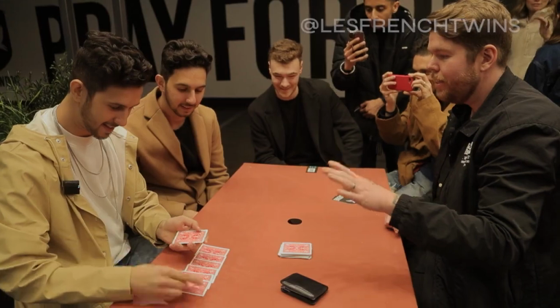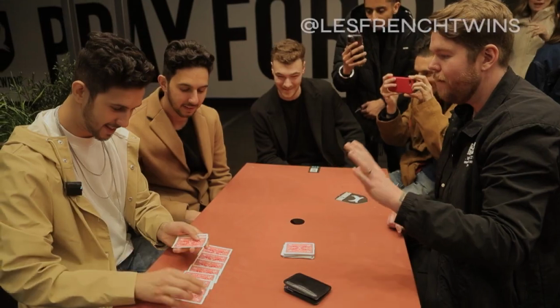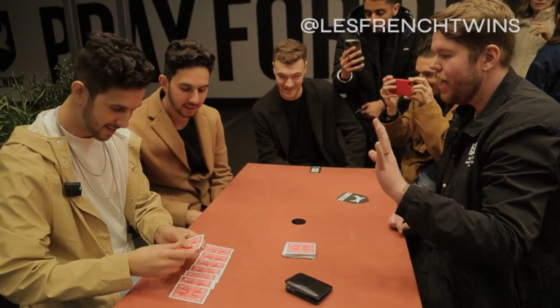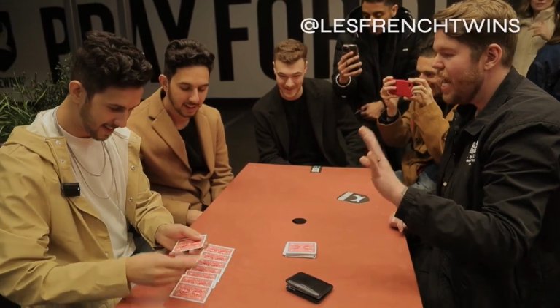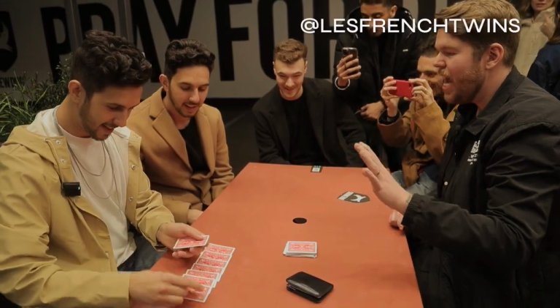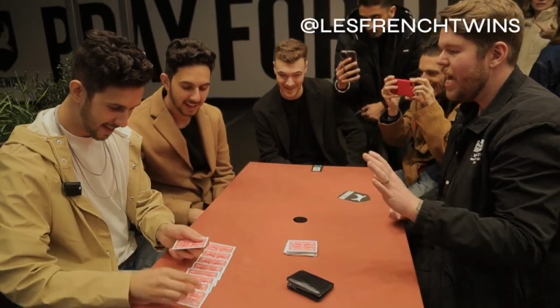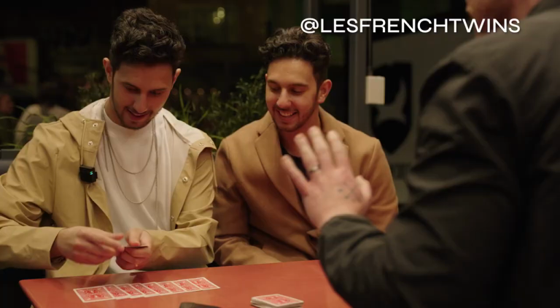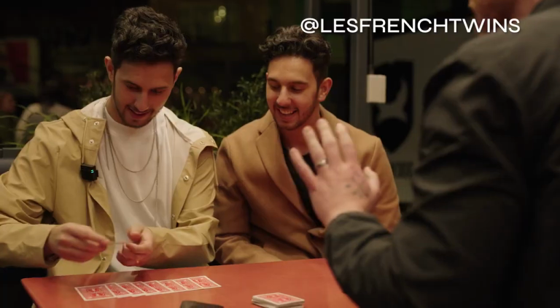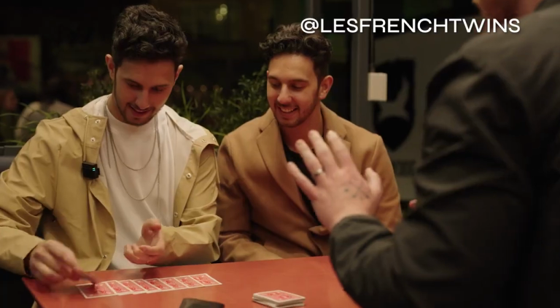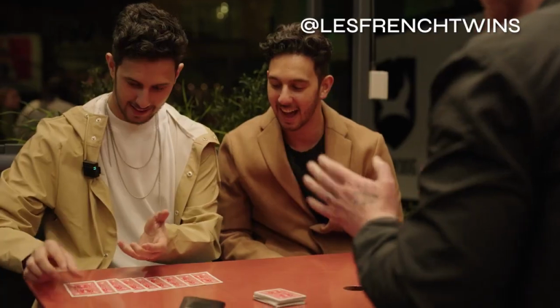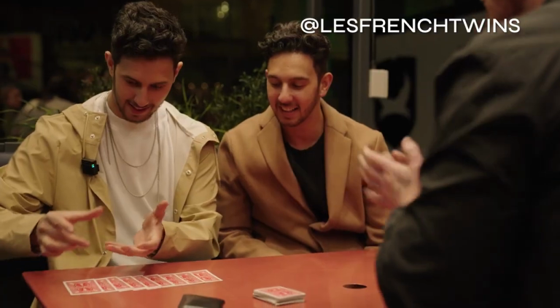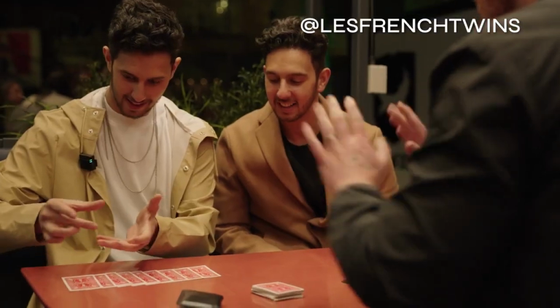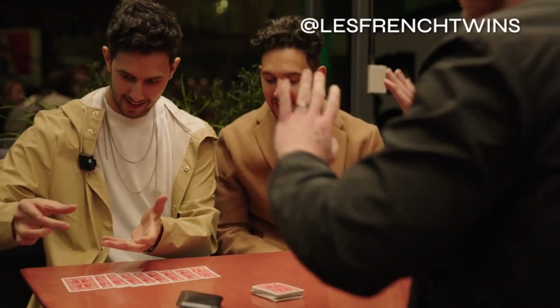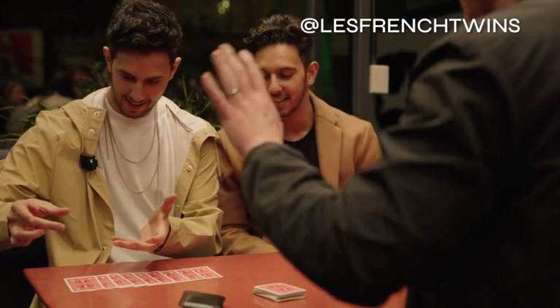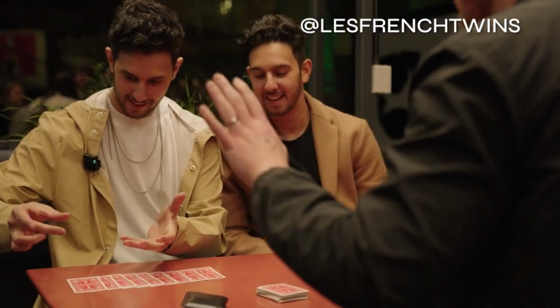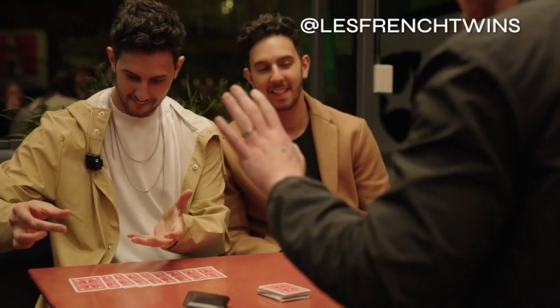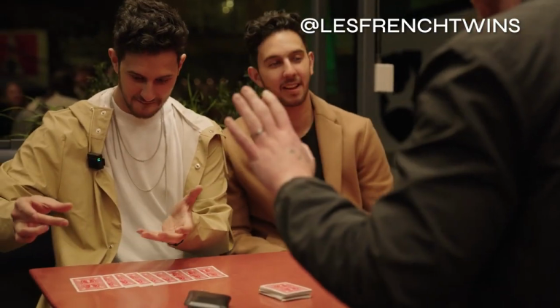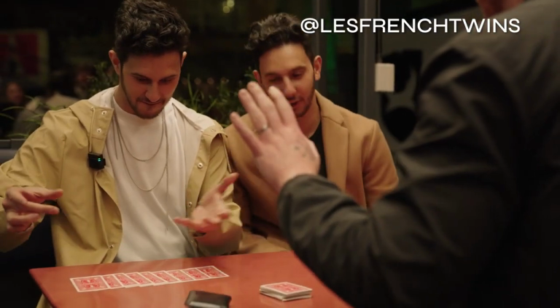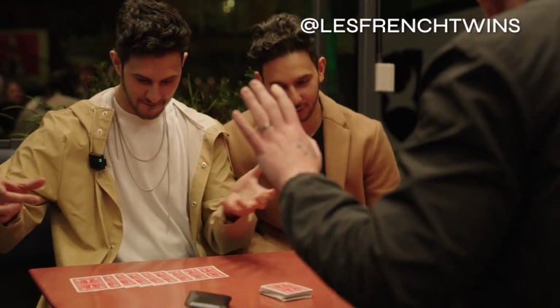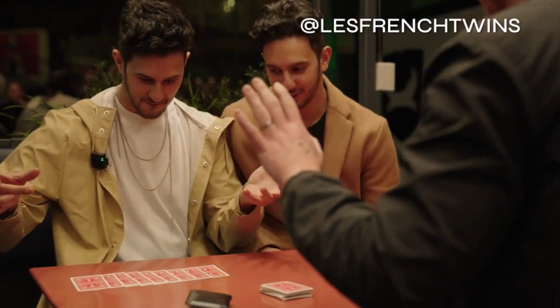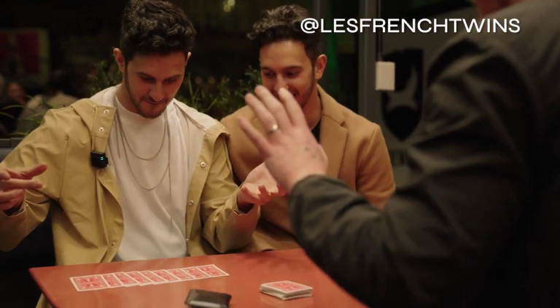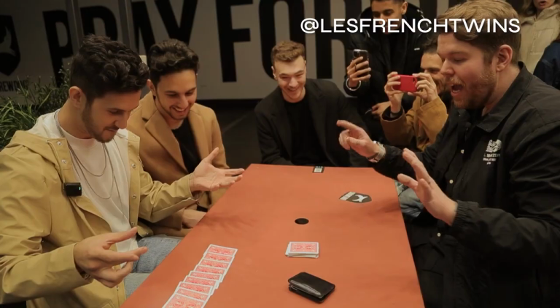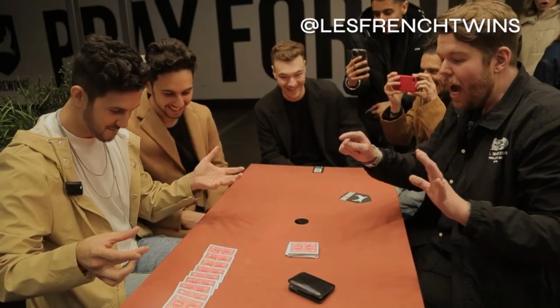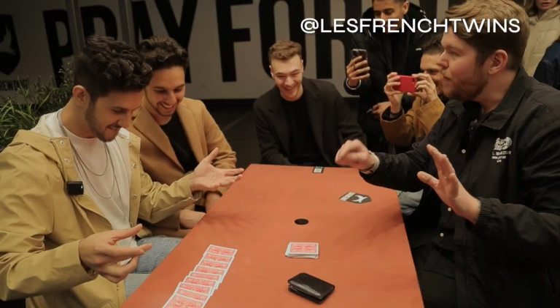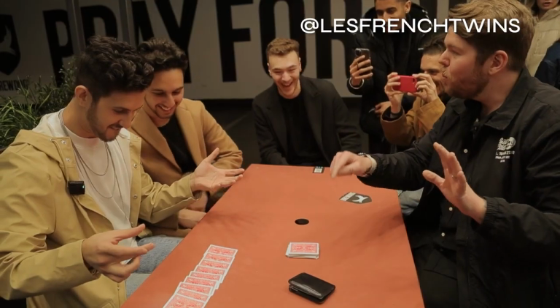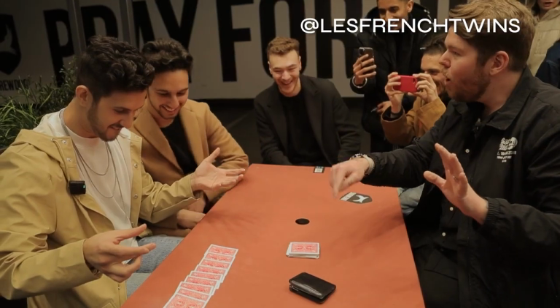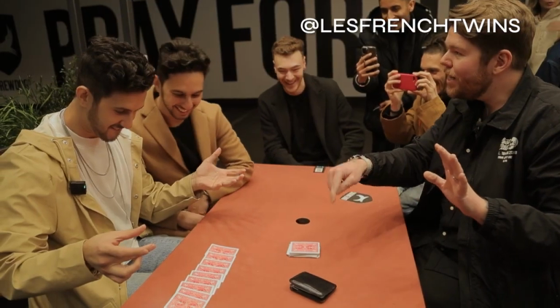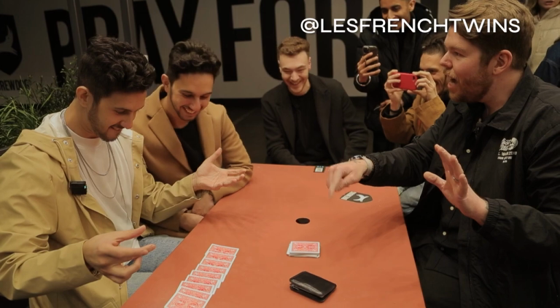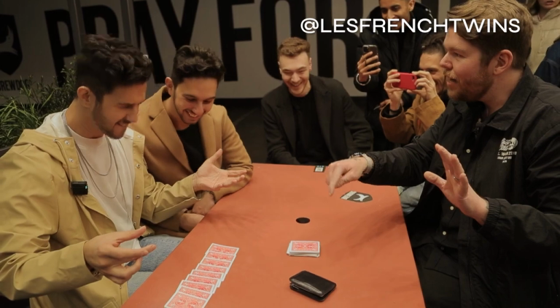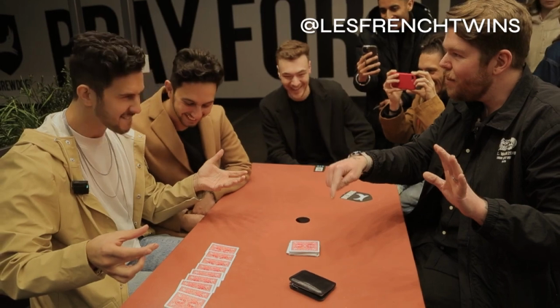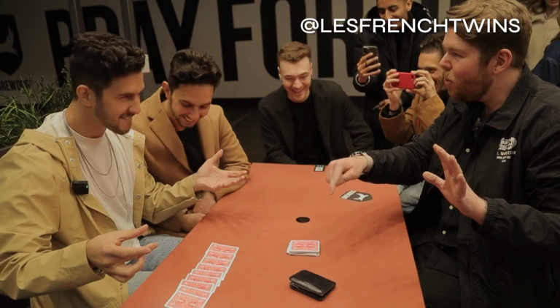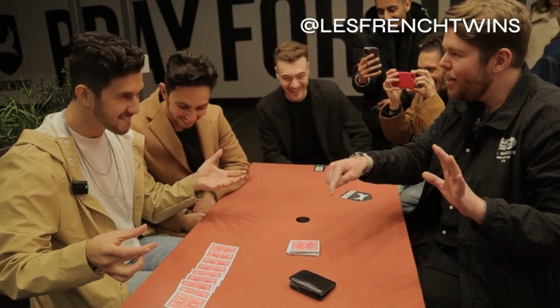Seven, eight, nine. One's vanished. And there's one card in the wallet.